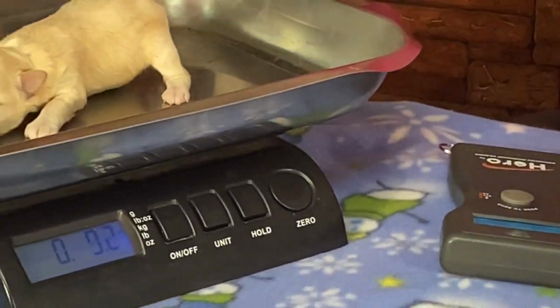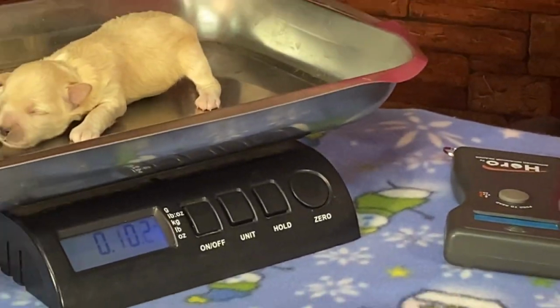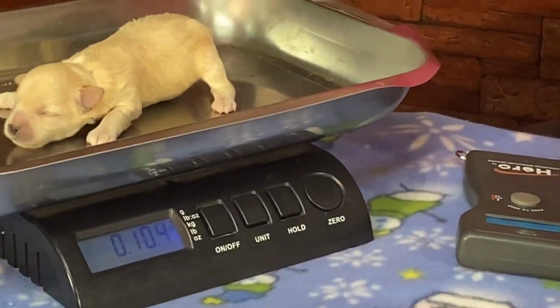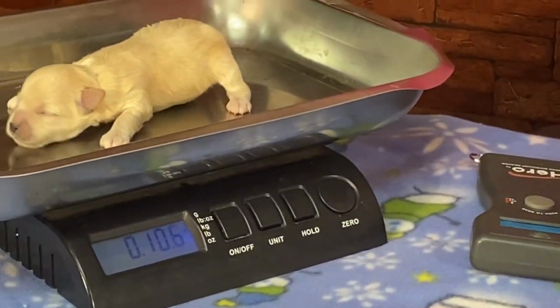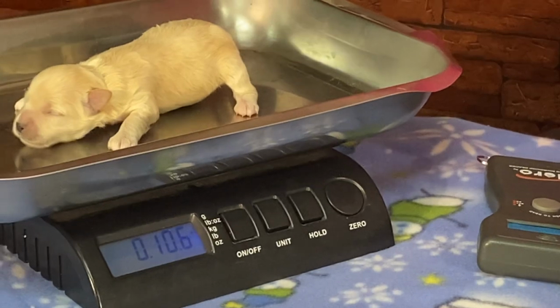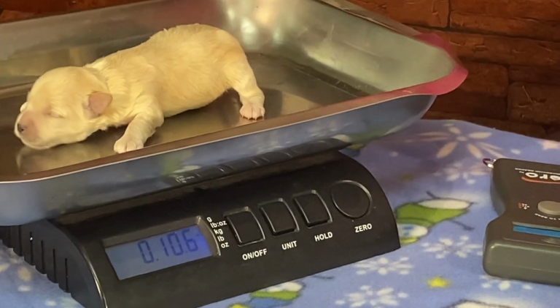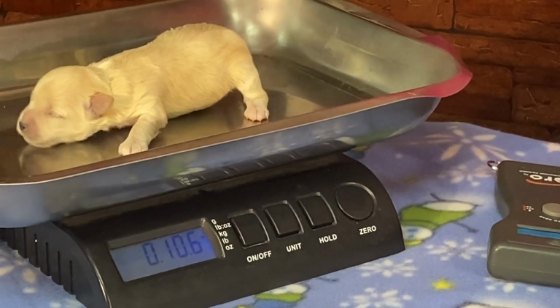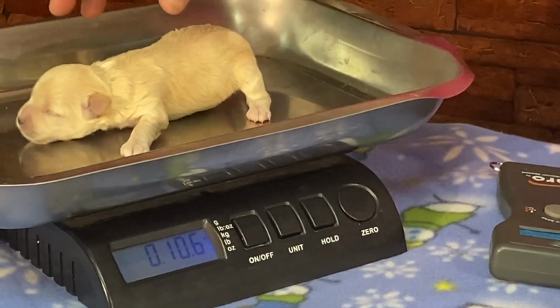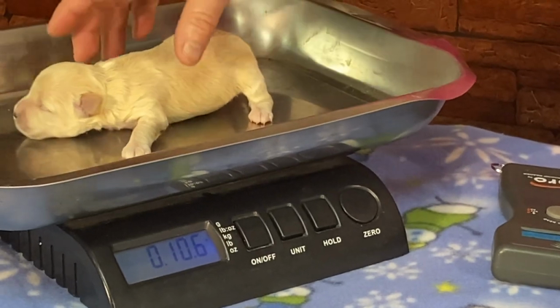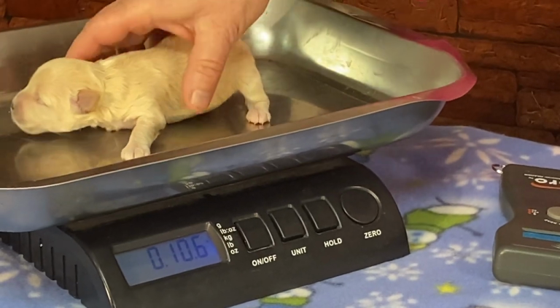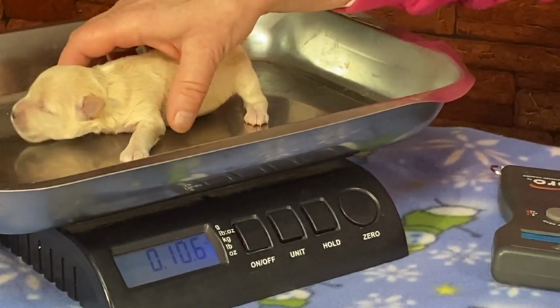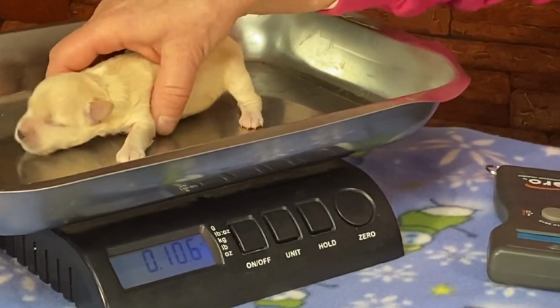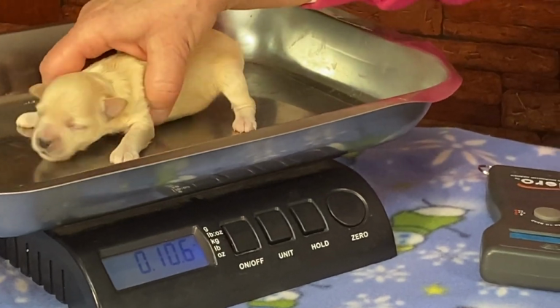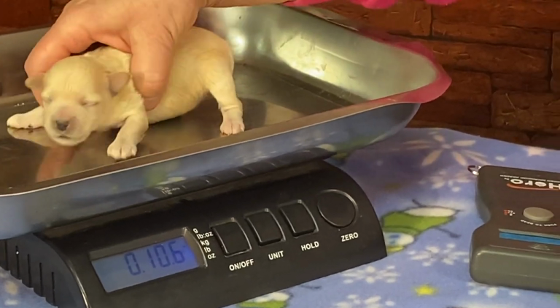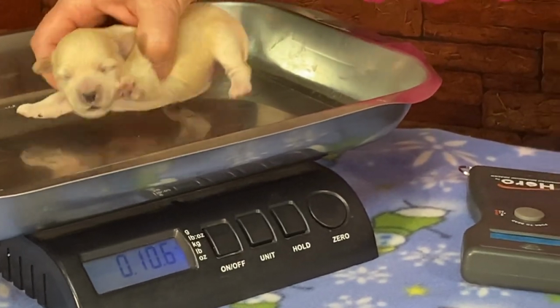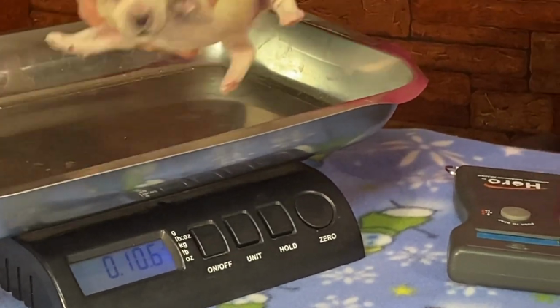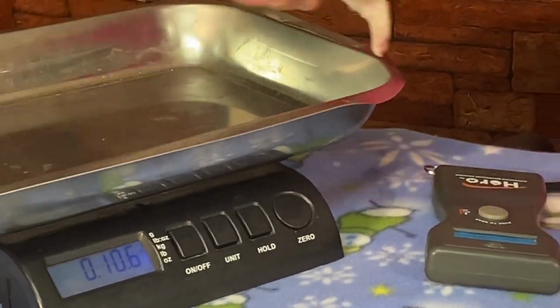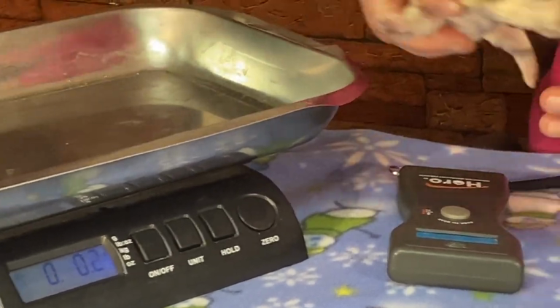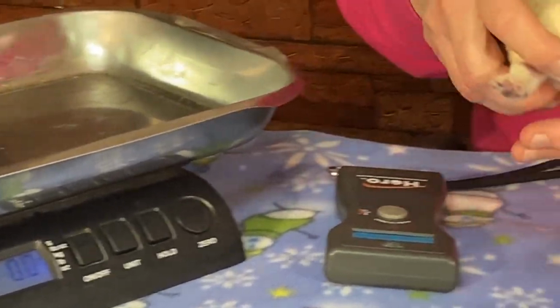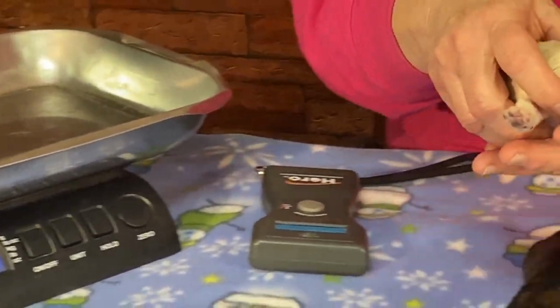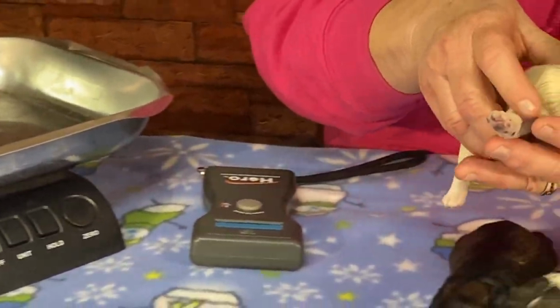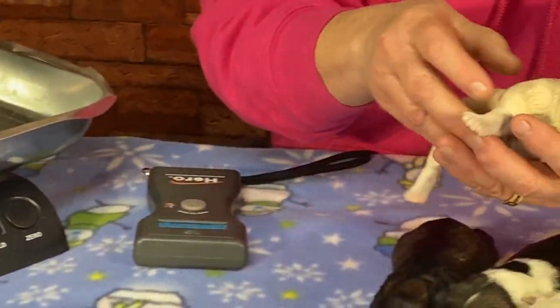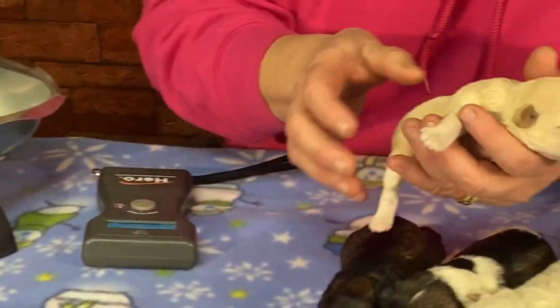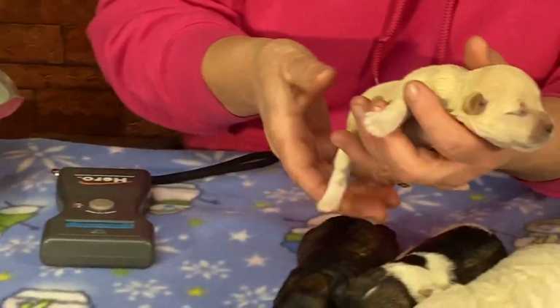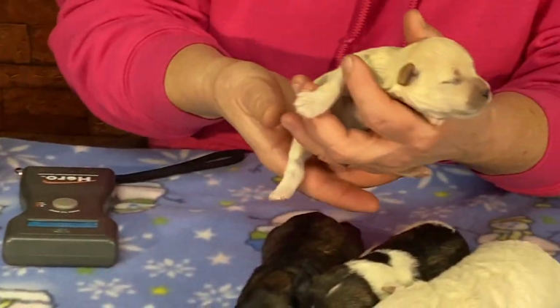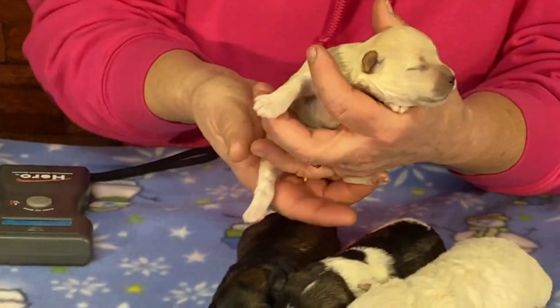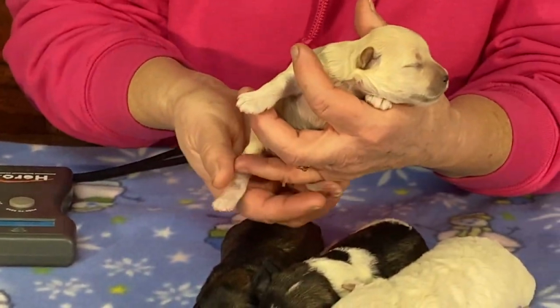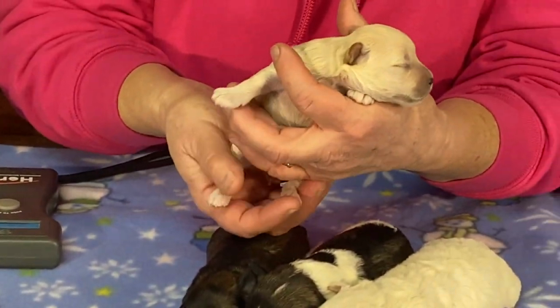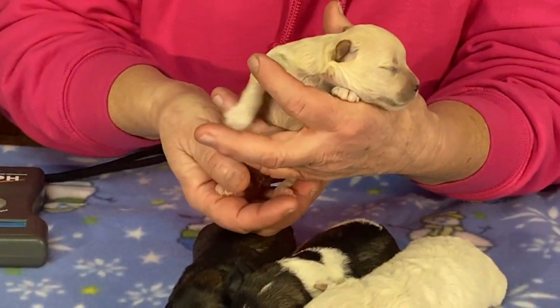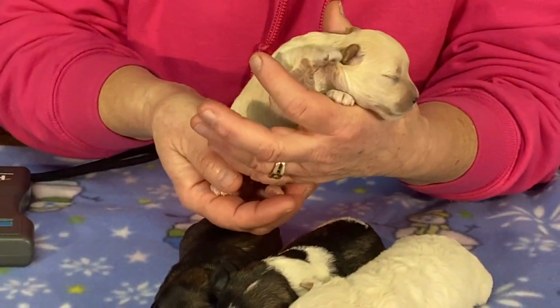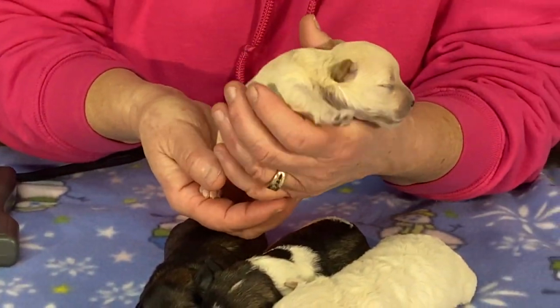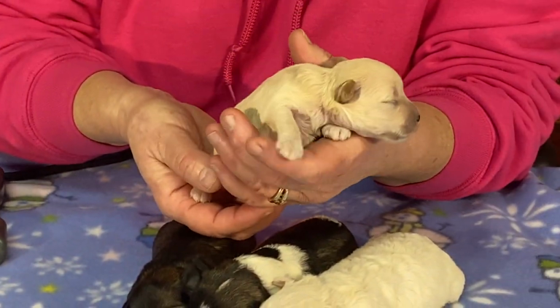So let's see what she weighs. There we go — 10.6. She's 10.6 ounces.